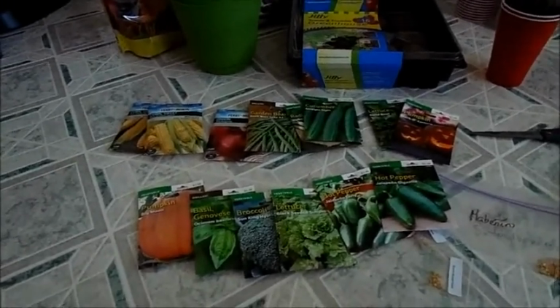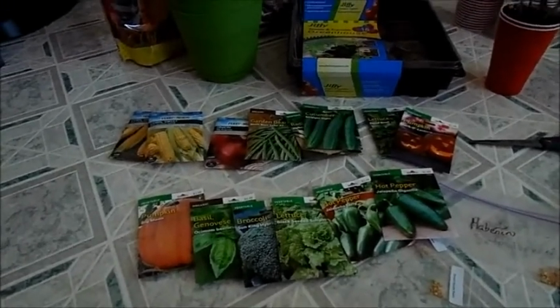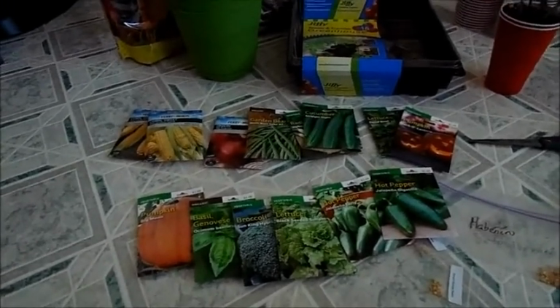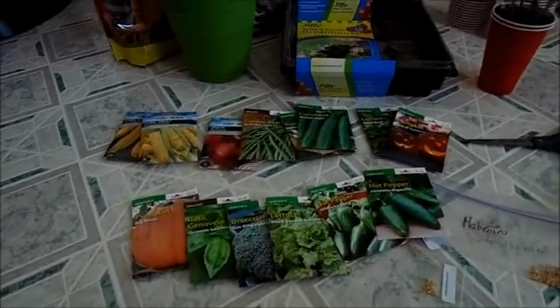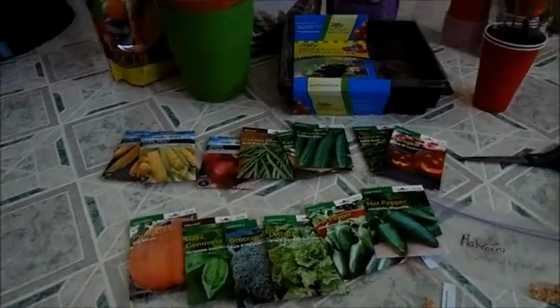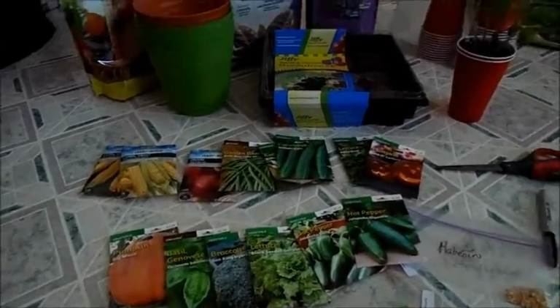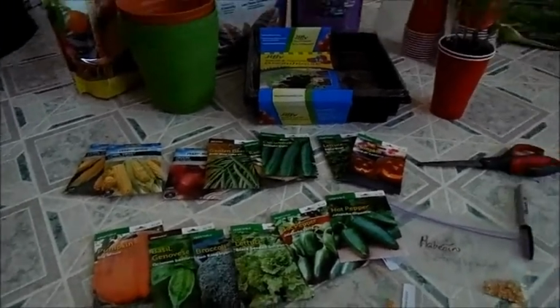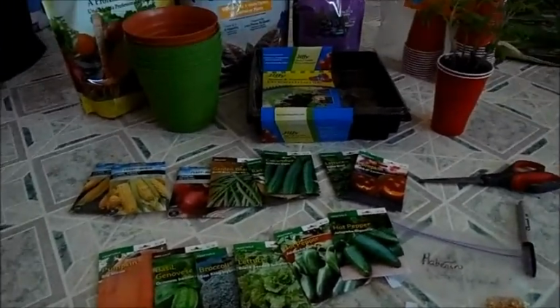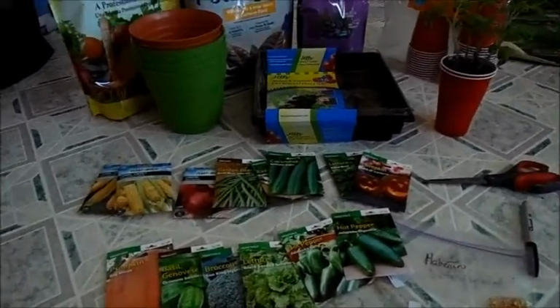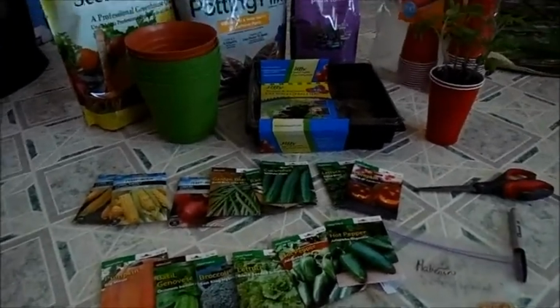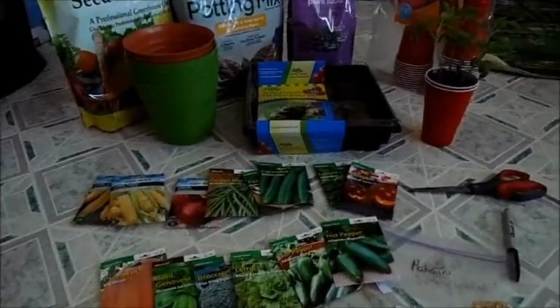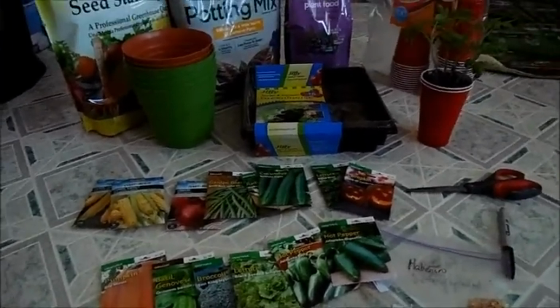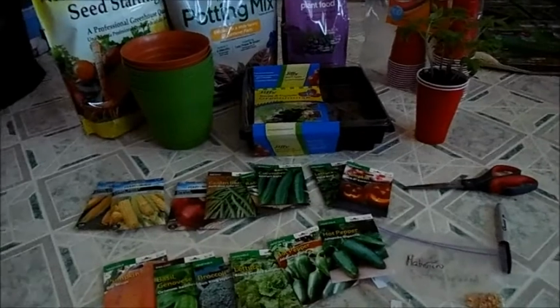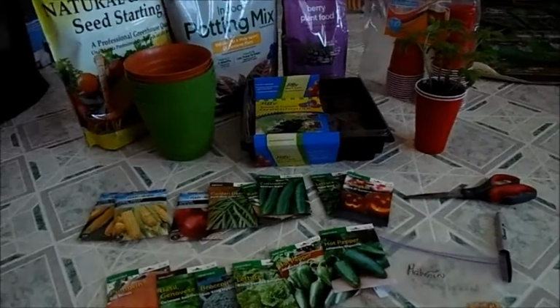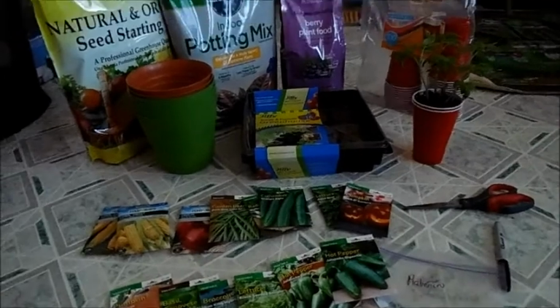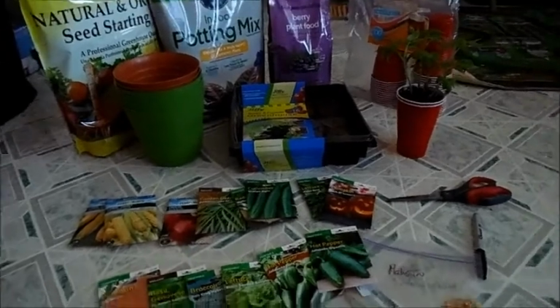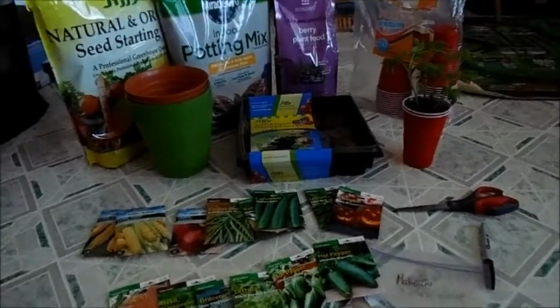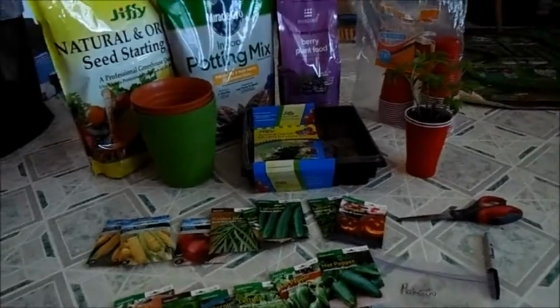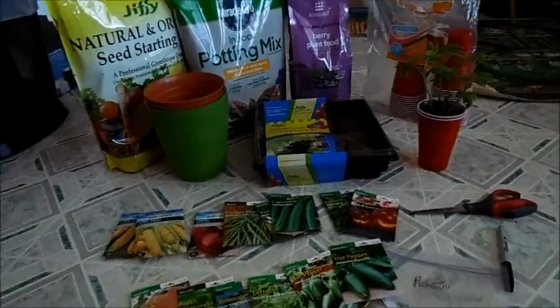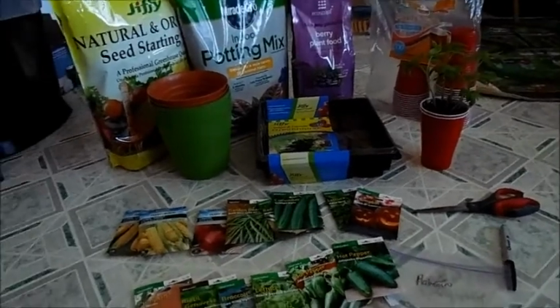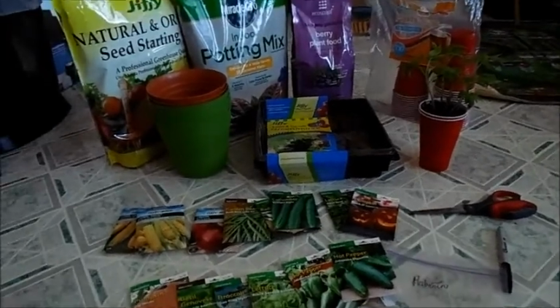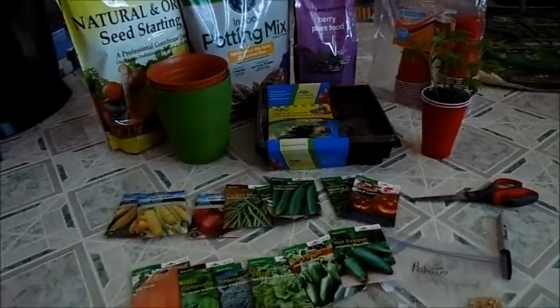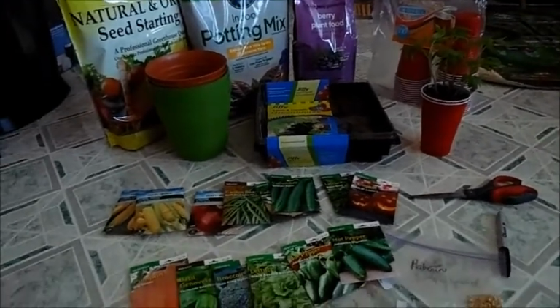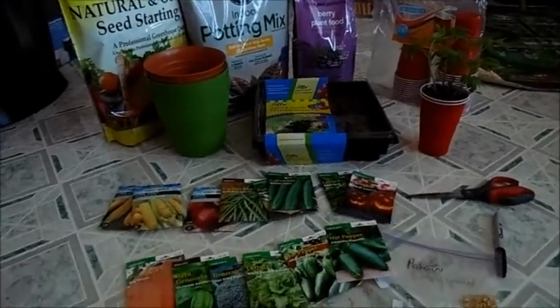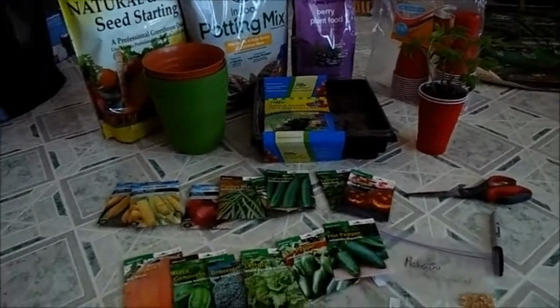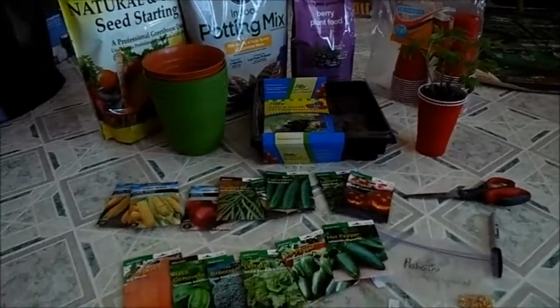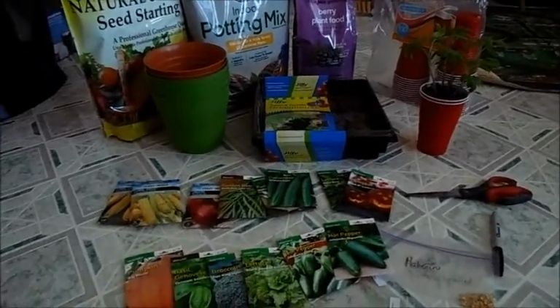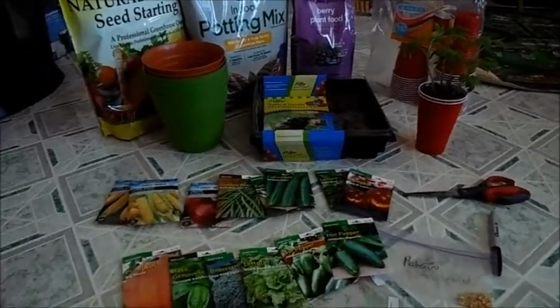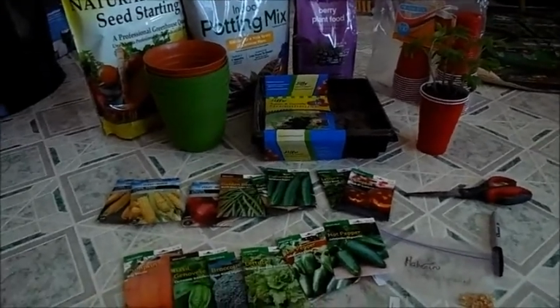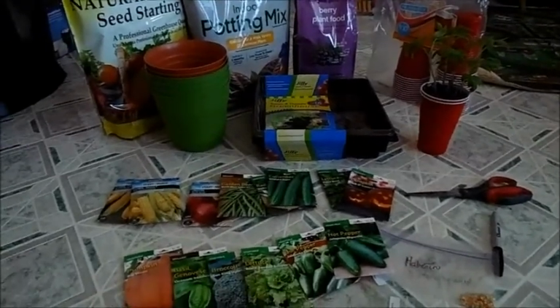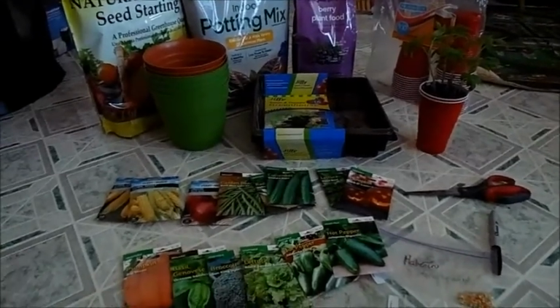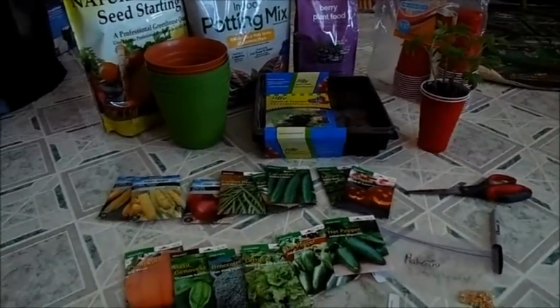I'm going to get everything set up and show you what I'm actually planting today, so I'll see you in a bit.